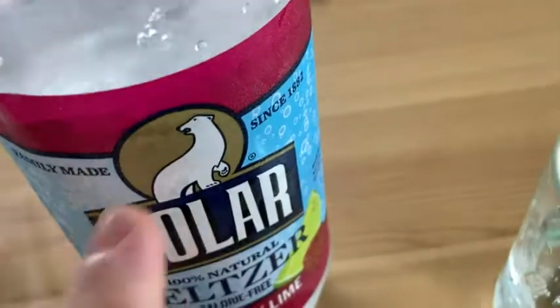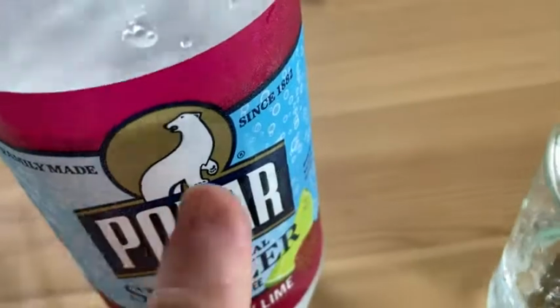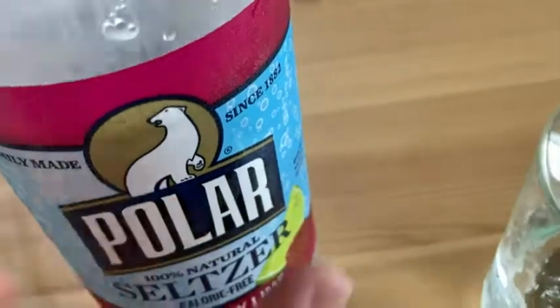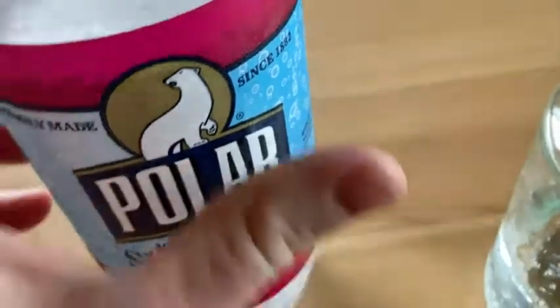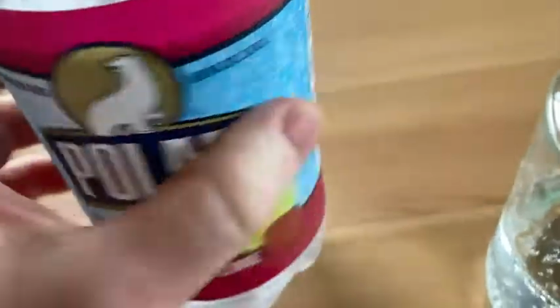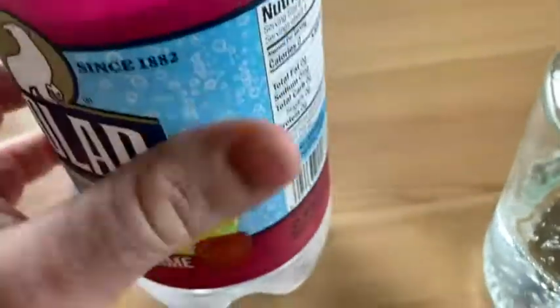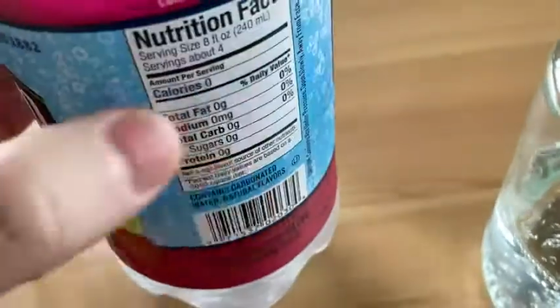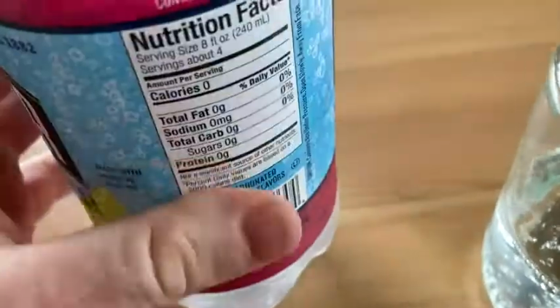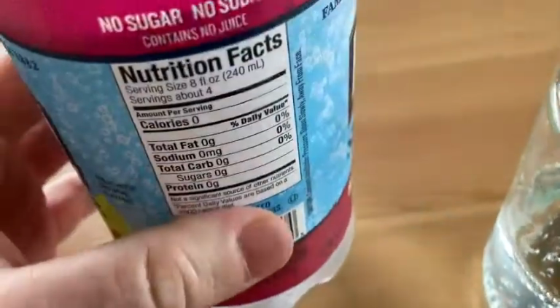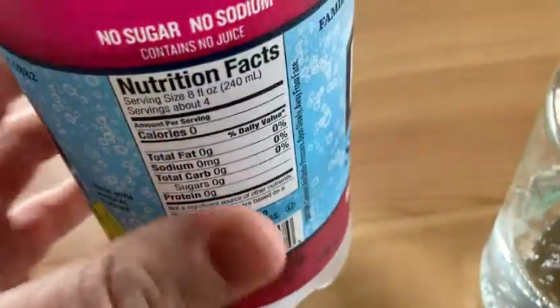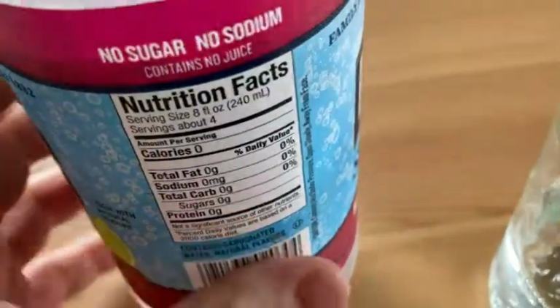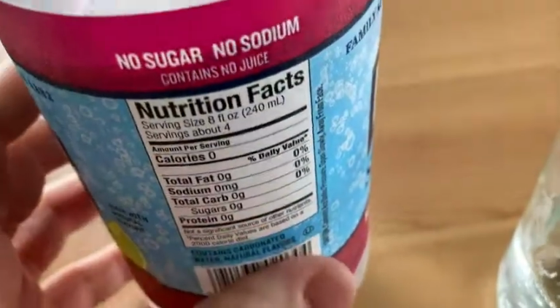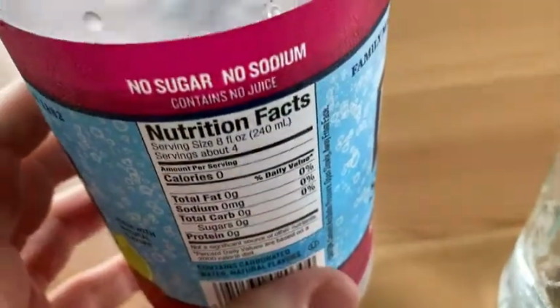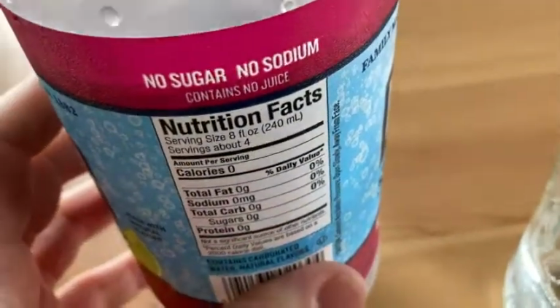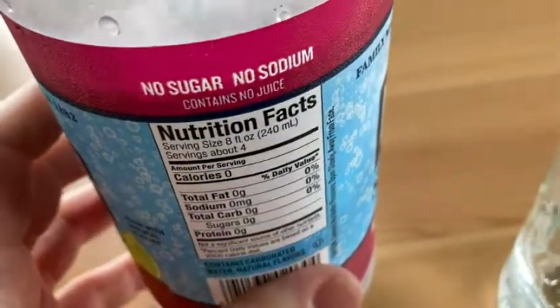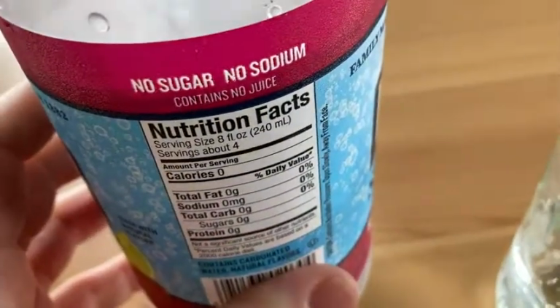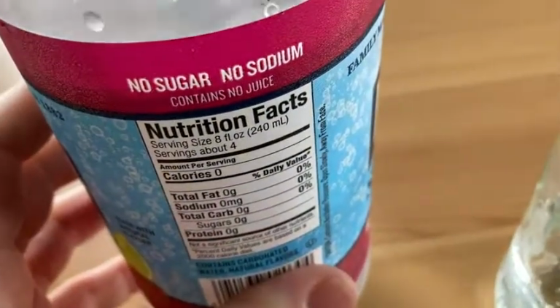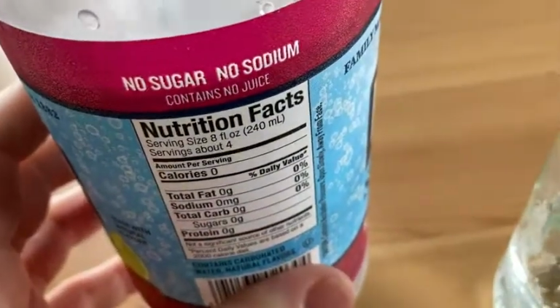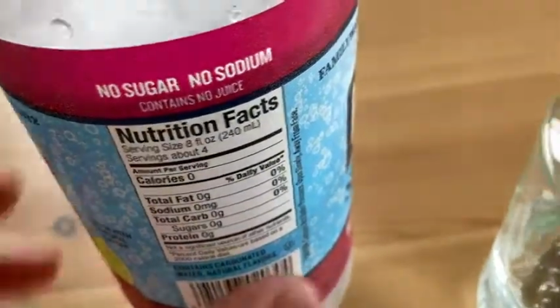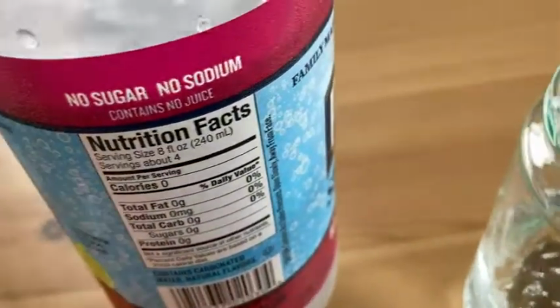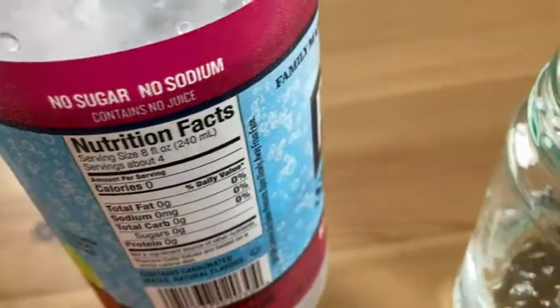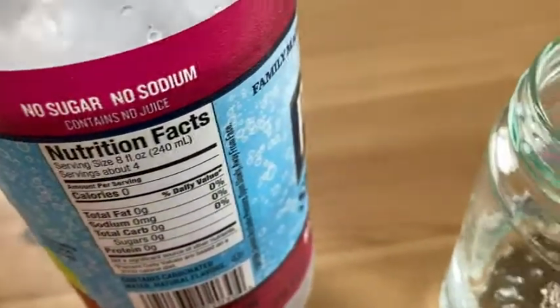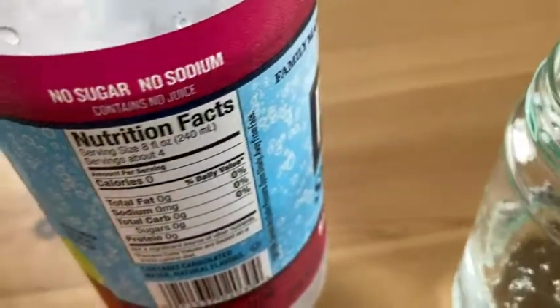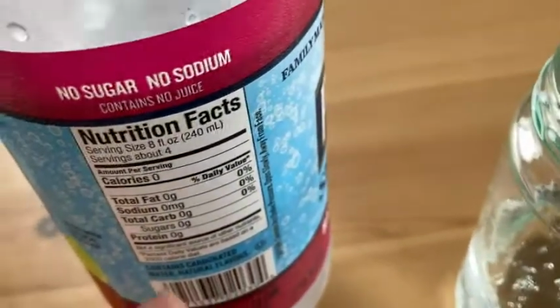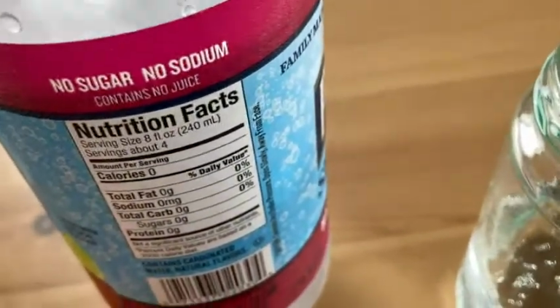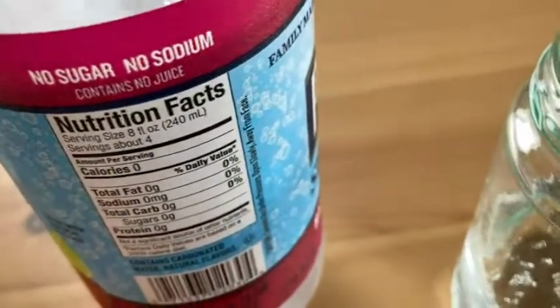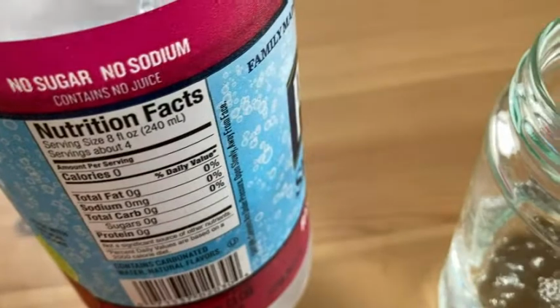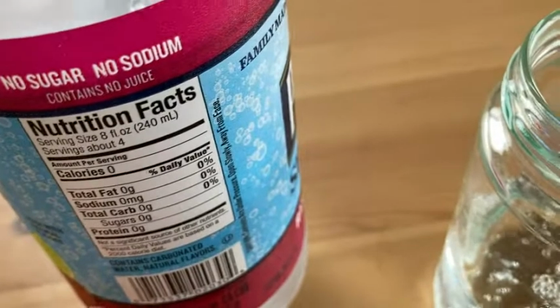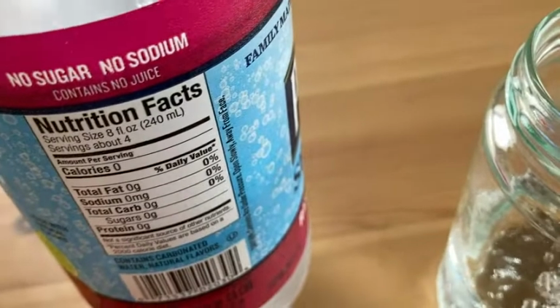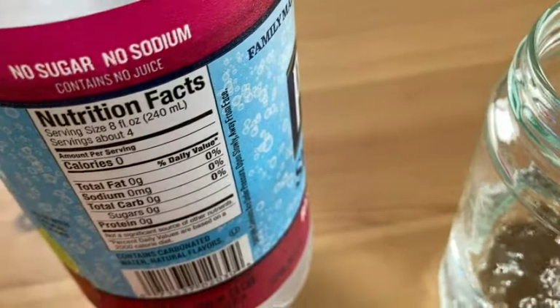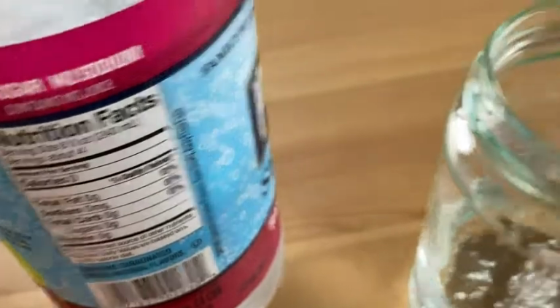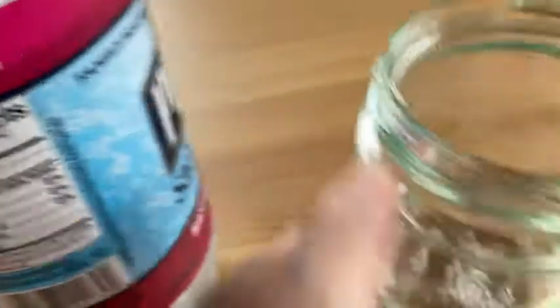Since 1882. So this is good with juice — you can drink it by itself or with juice. First, I'm going to try a little bit by itself.